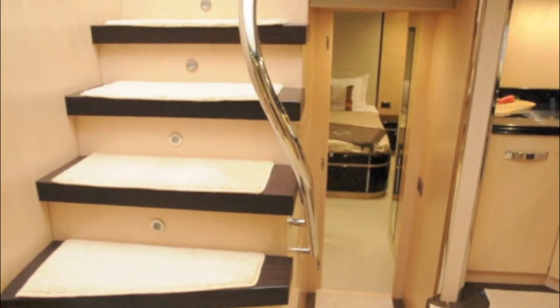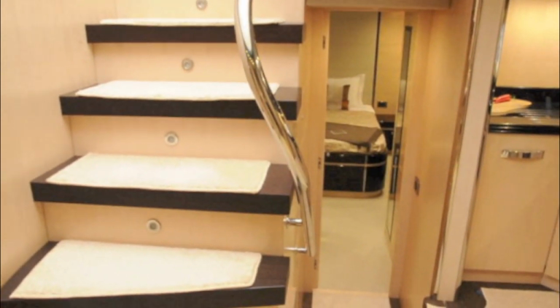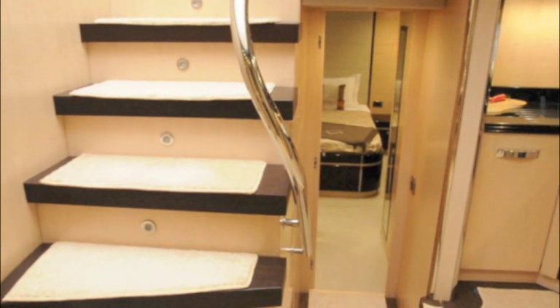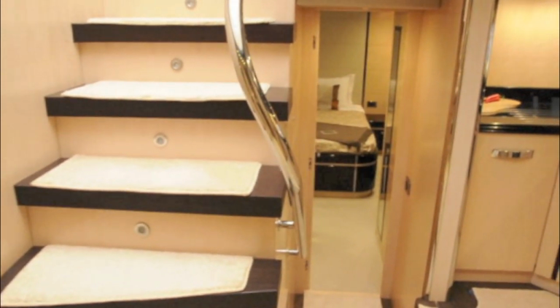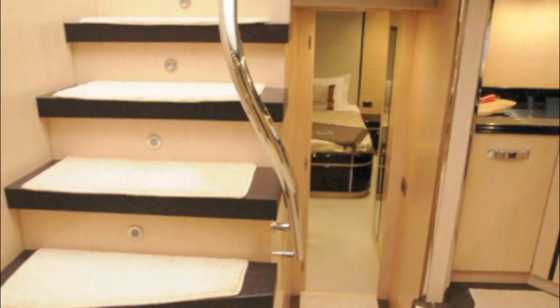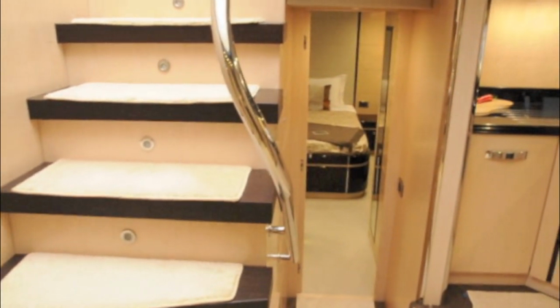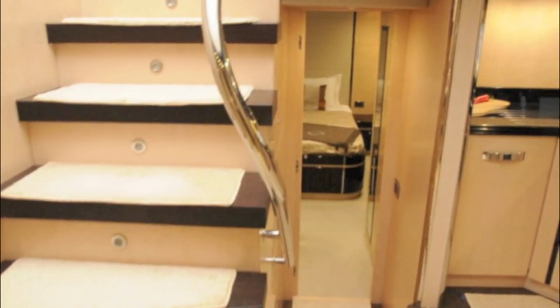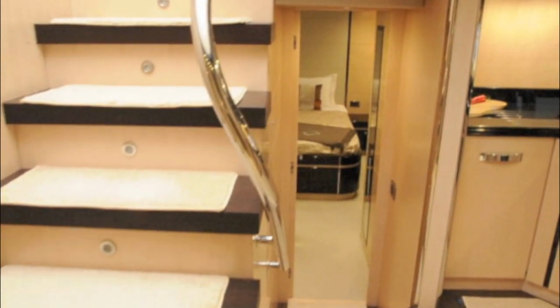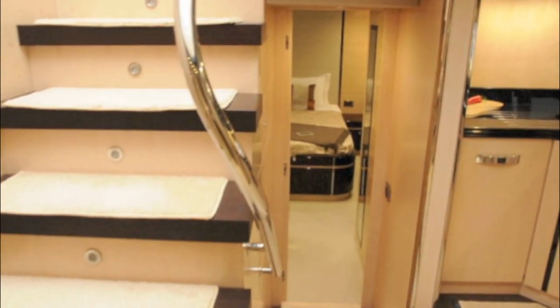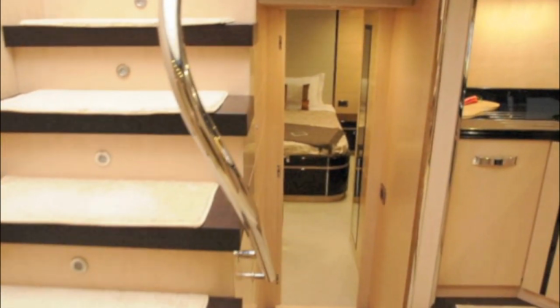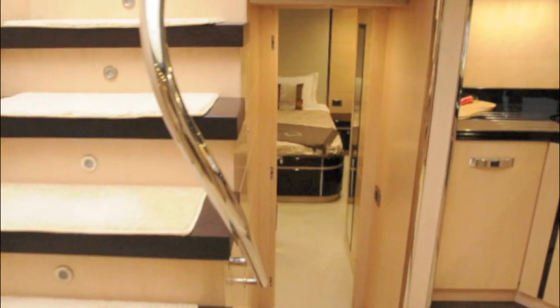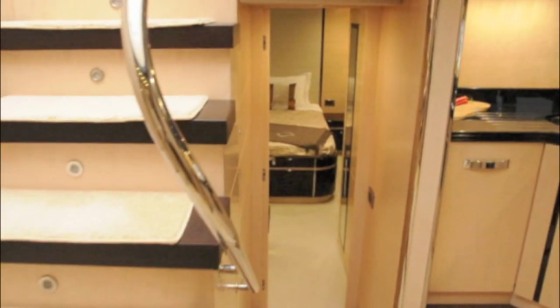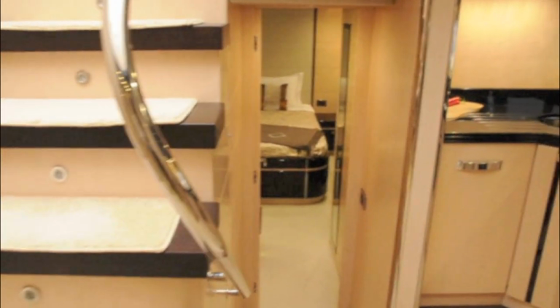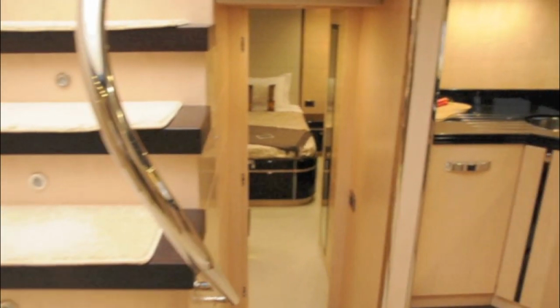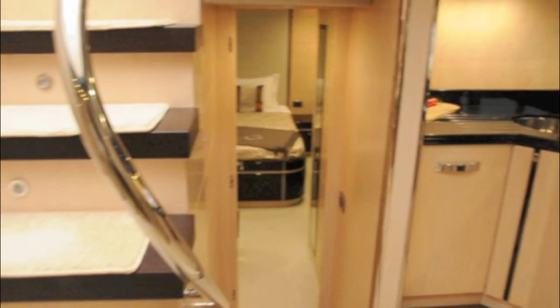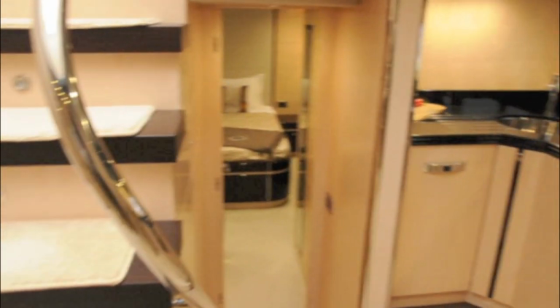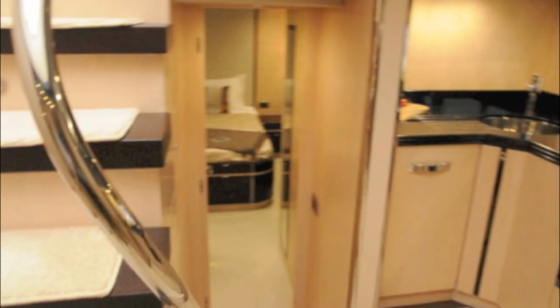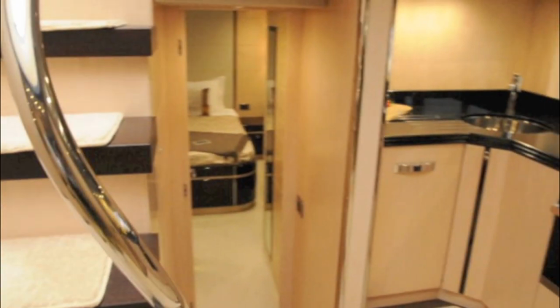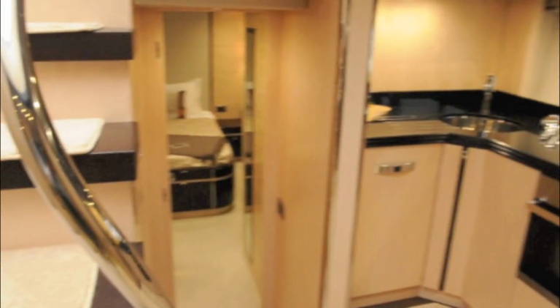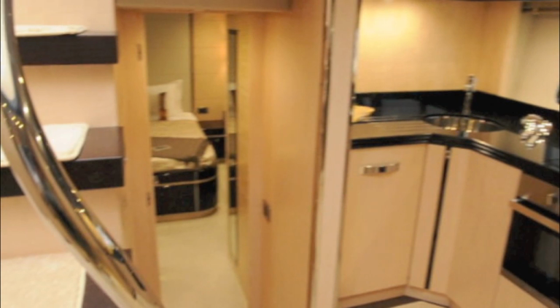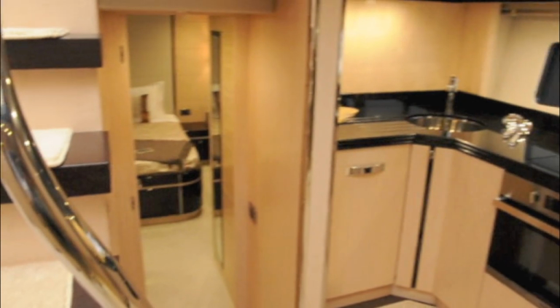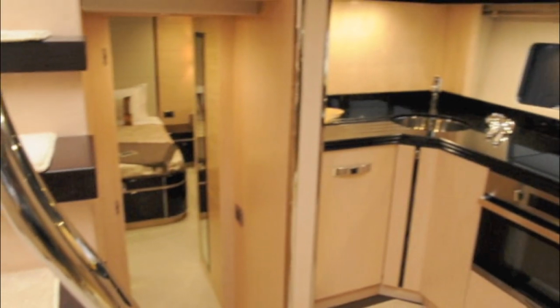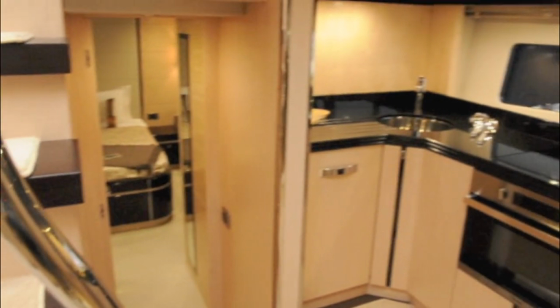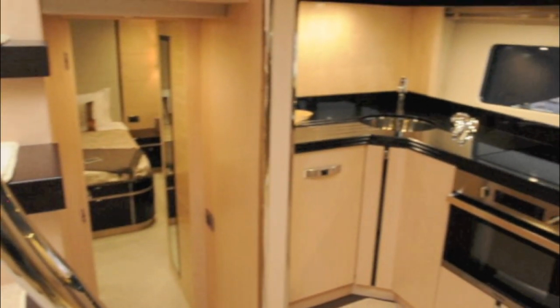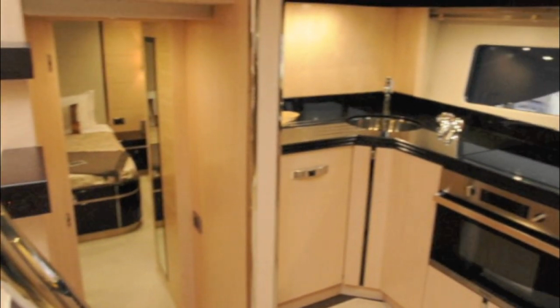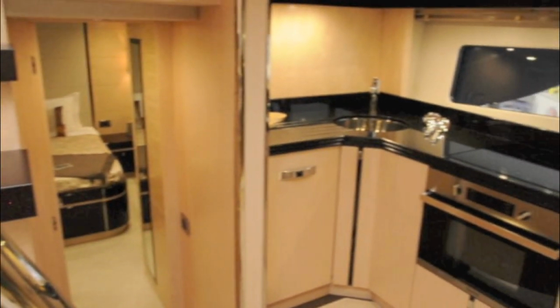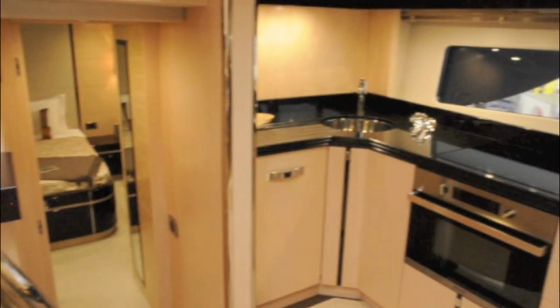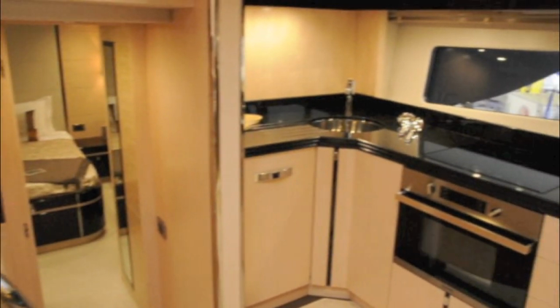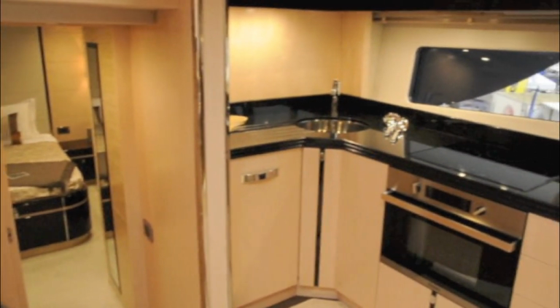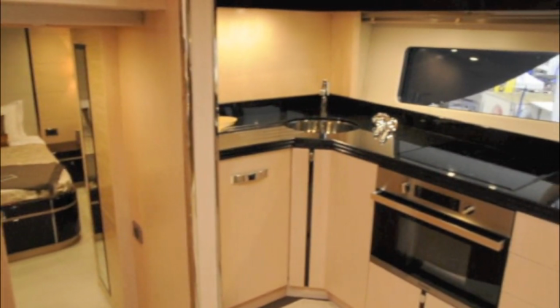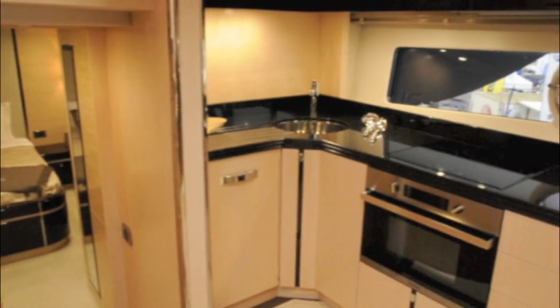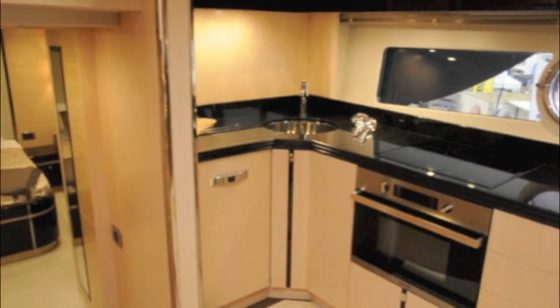The galley is at the foot of the stairs and has sliding doors so the whole area can be shut off when it's not being used.